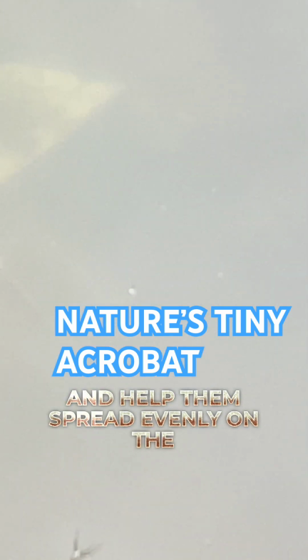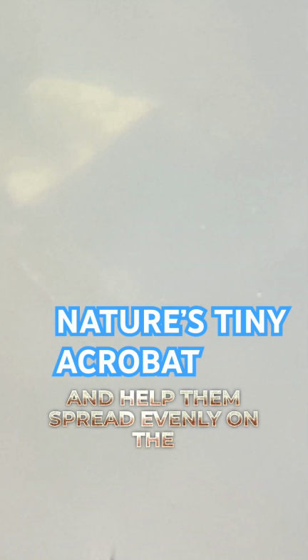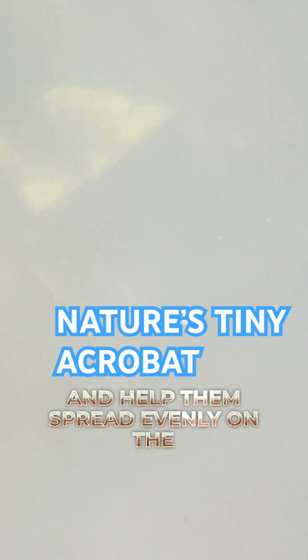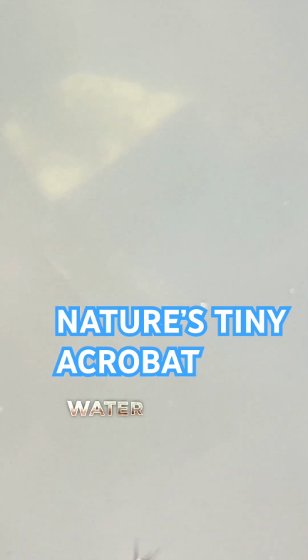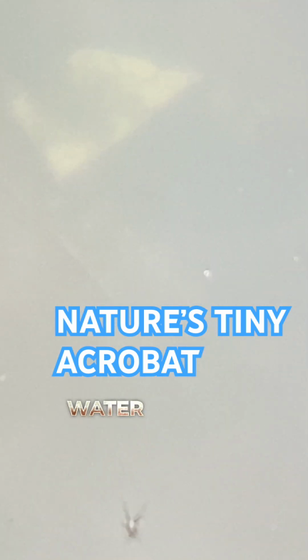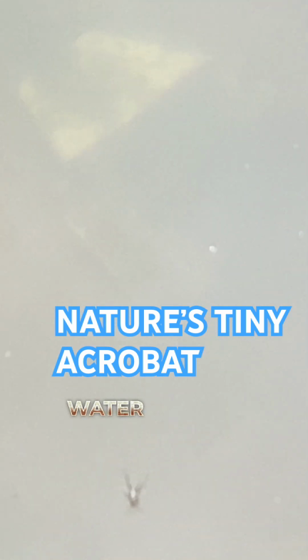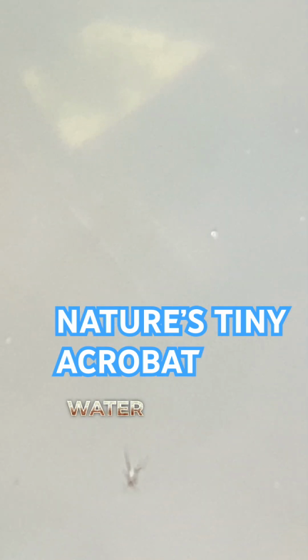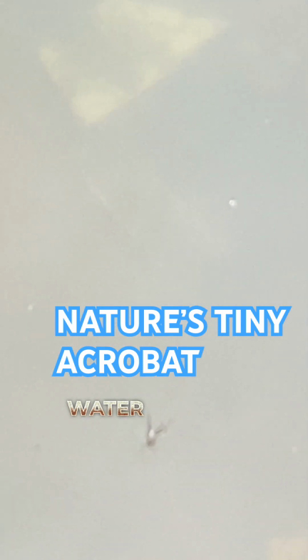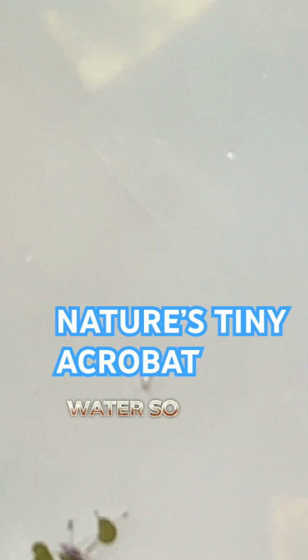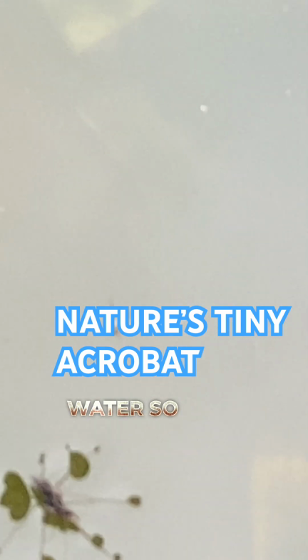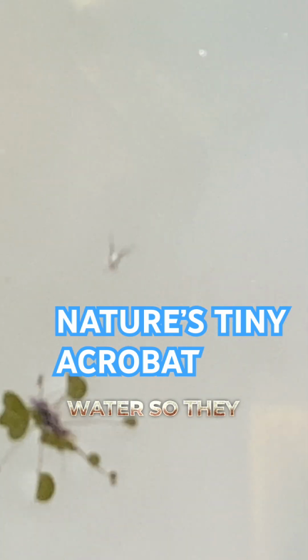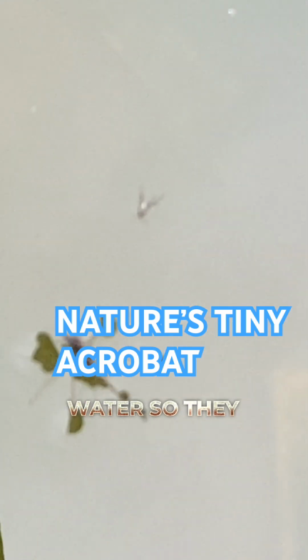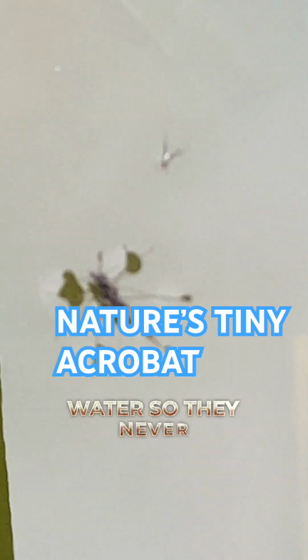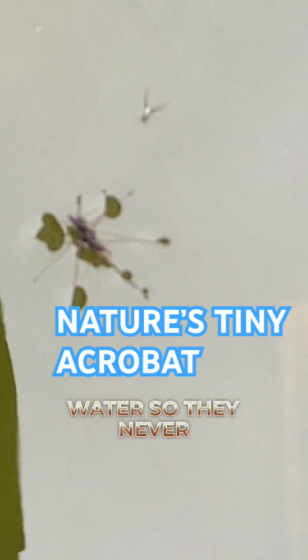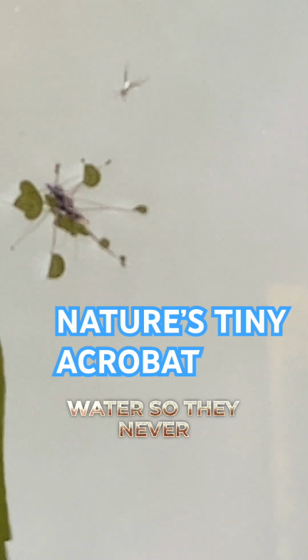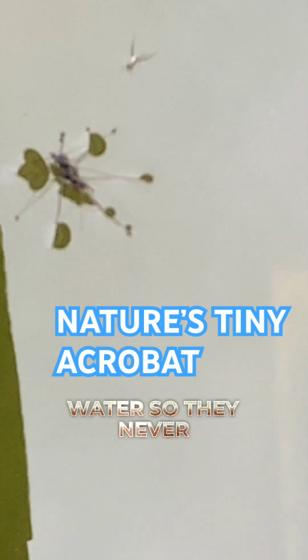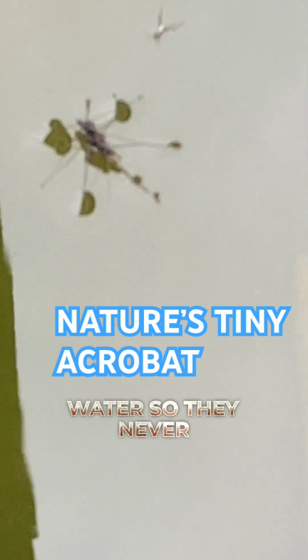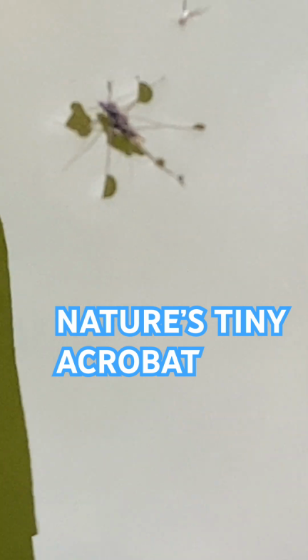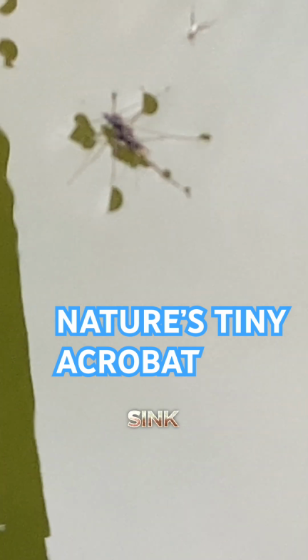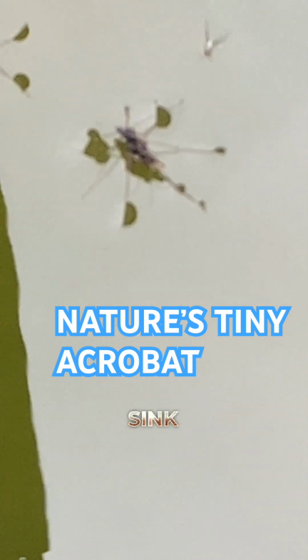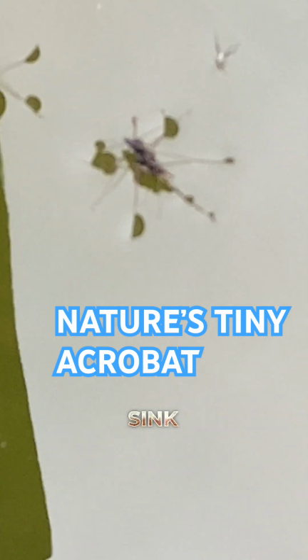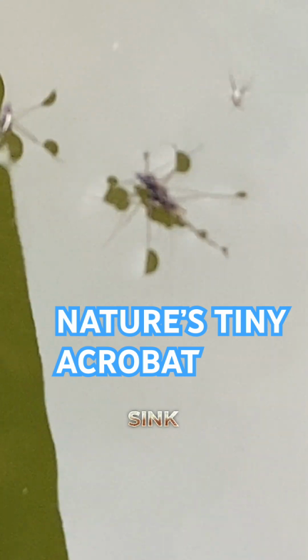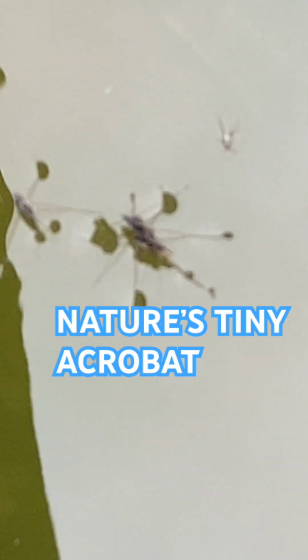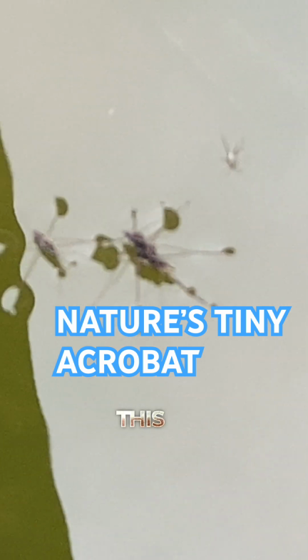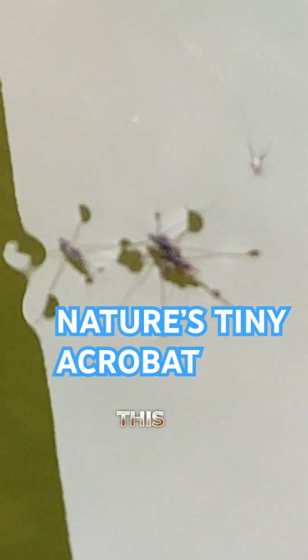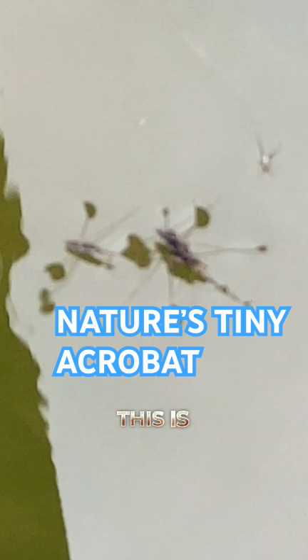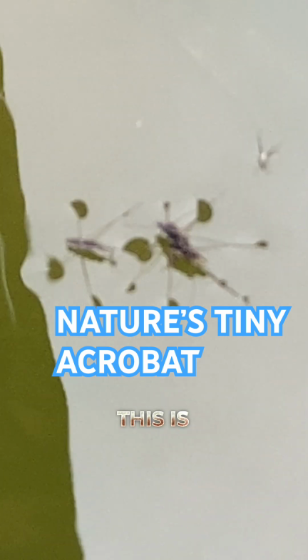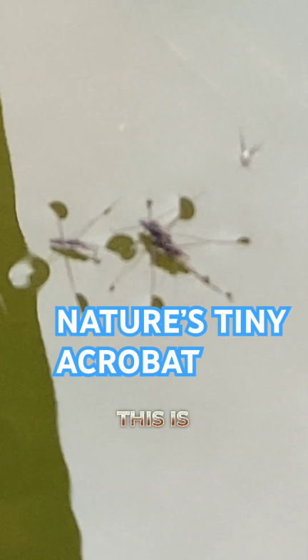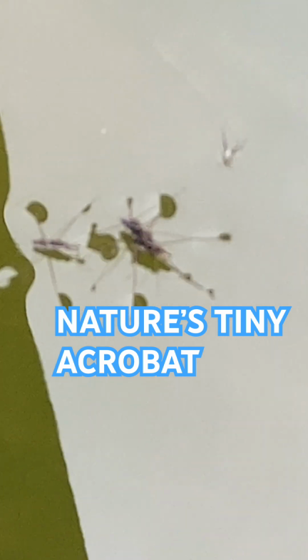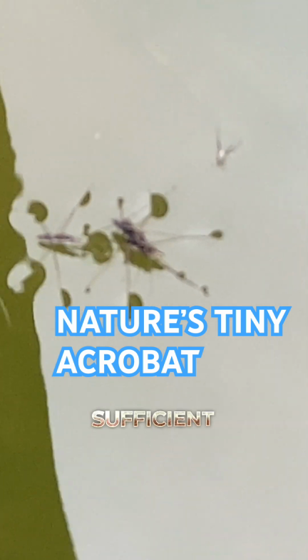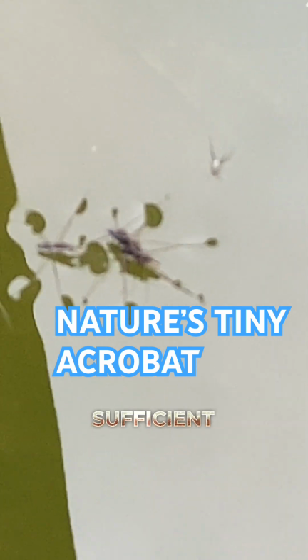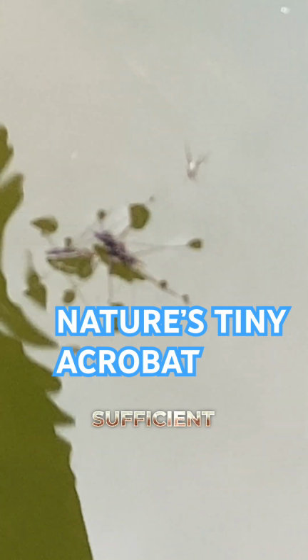So they never sink. This is surface tension.